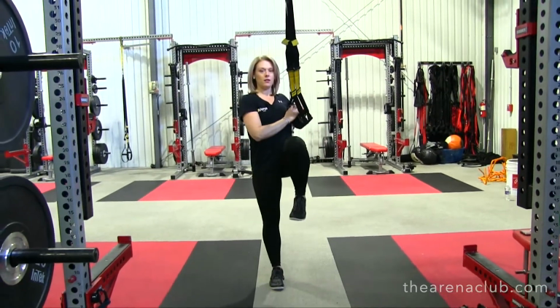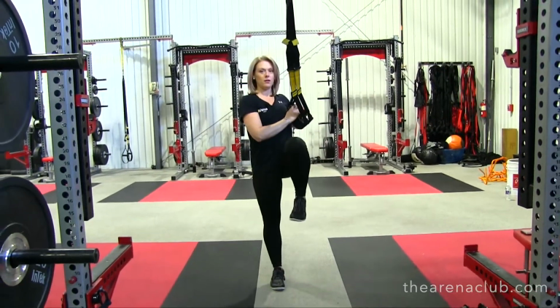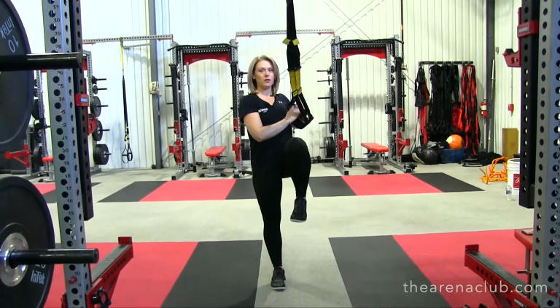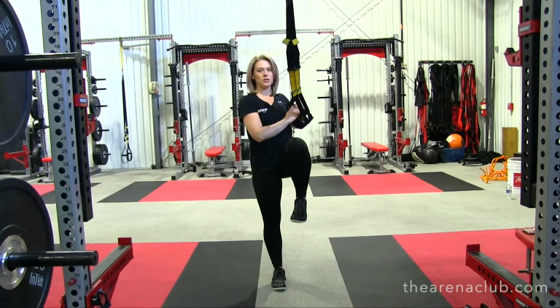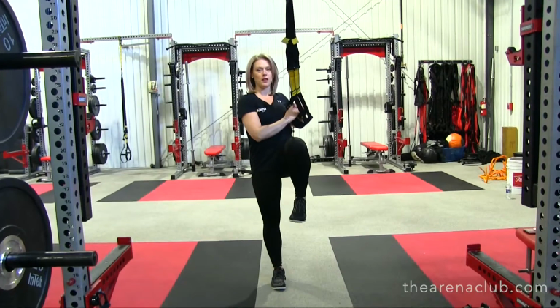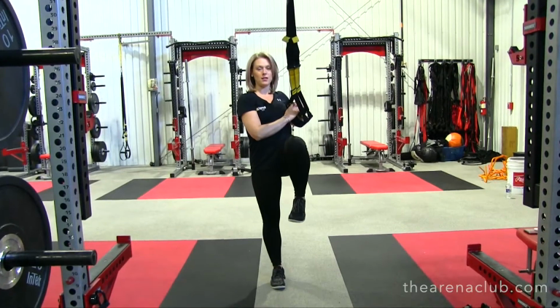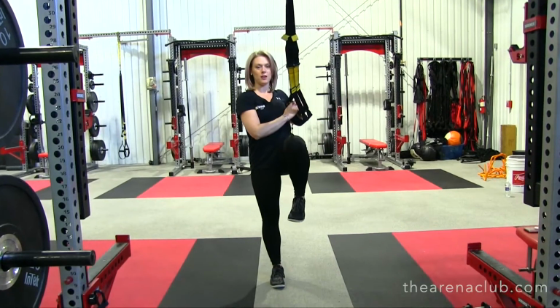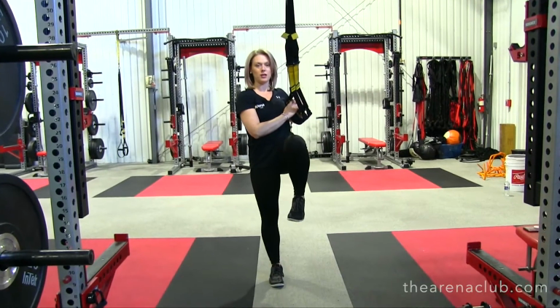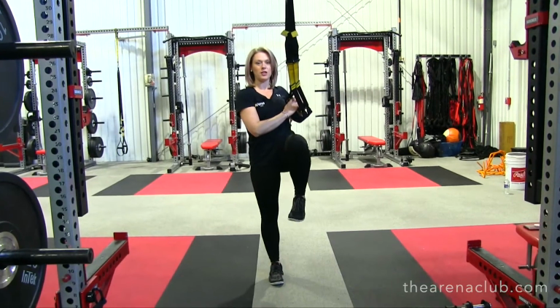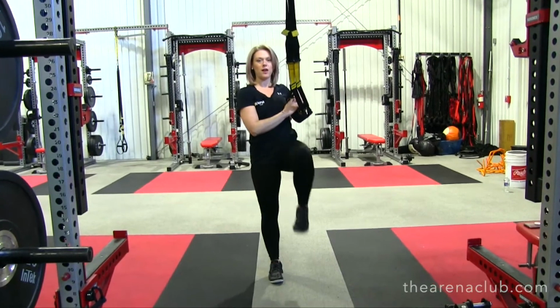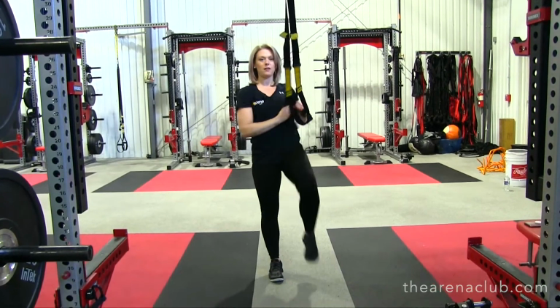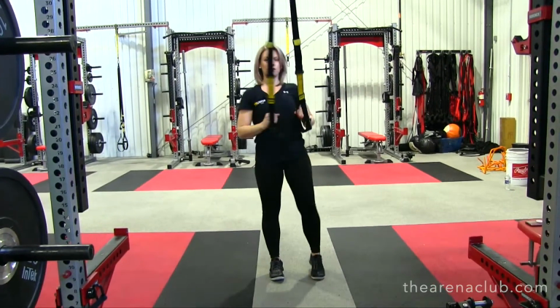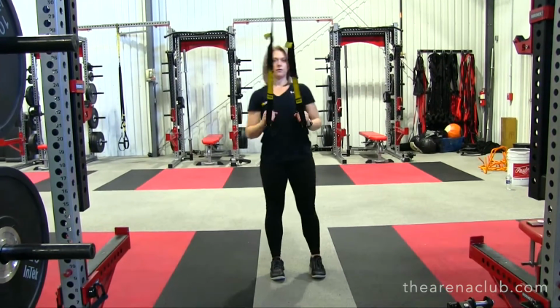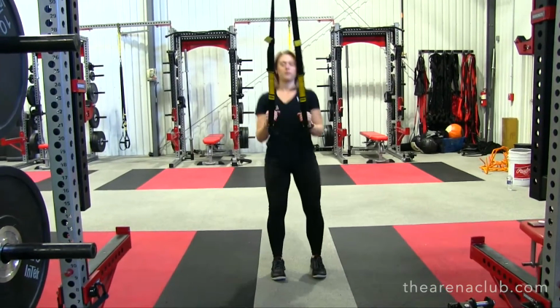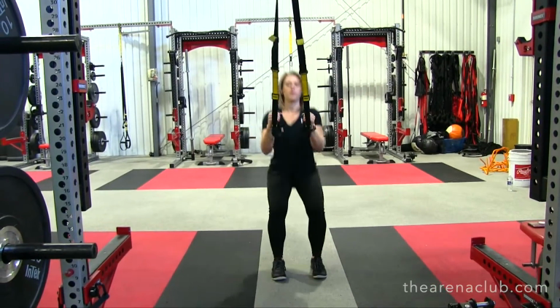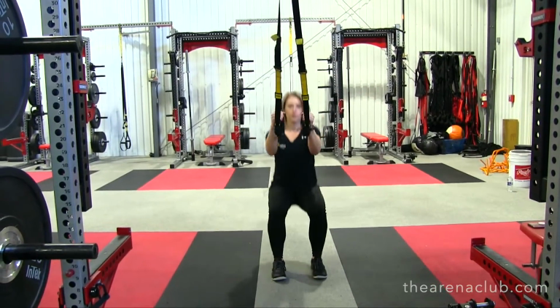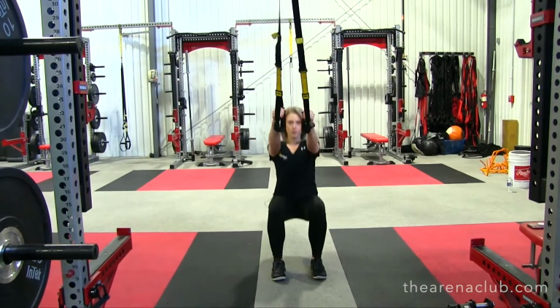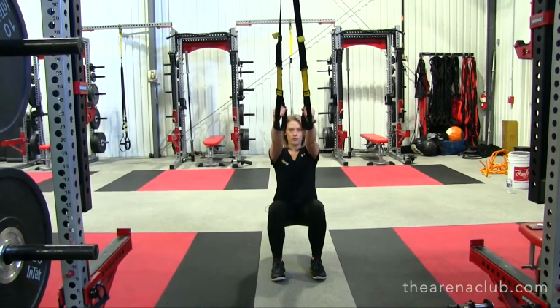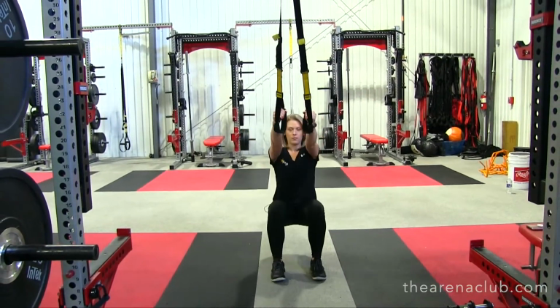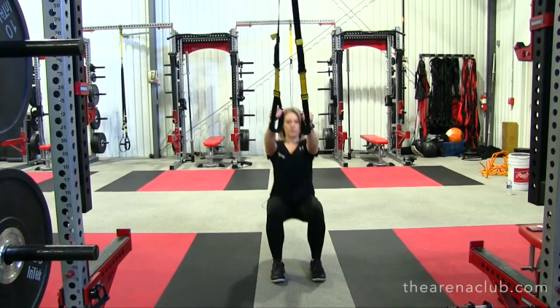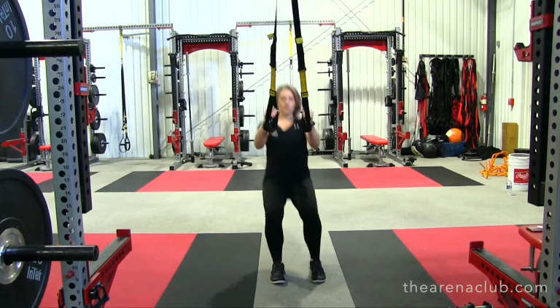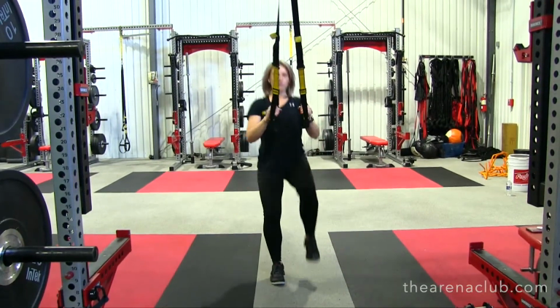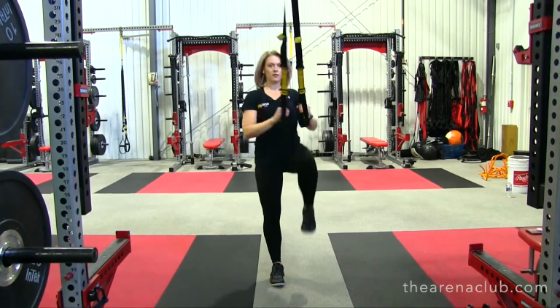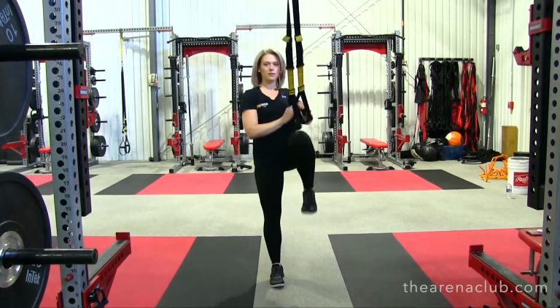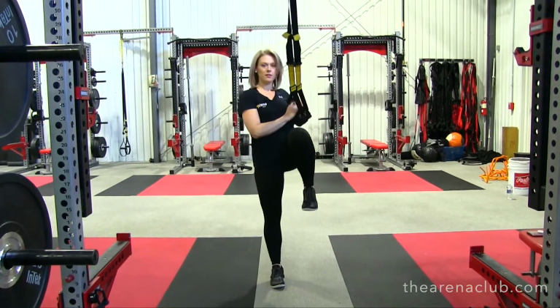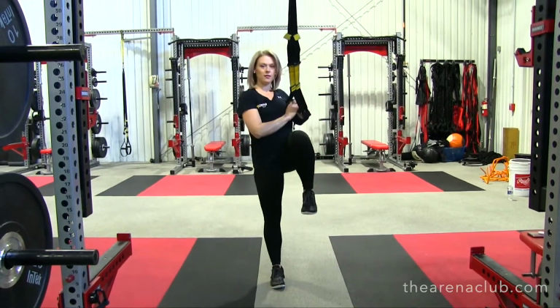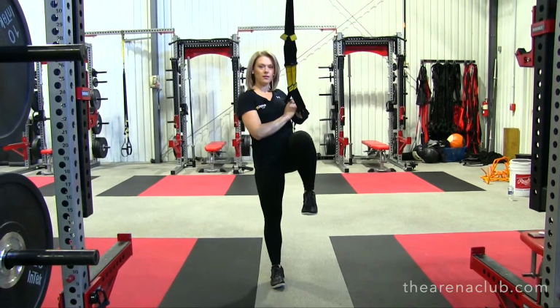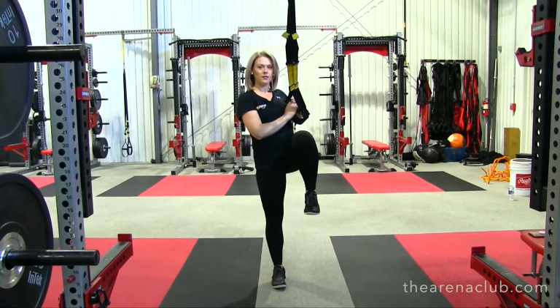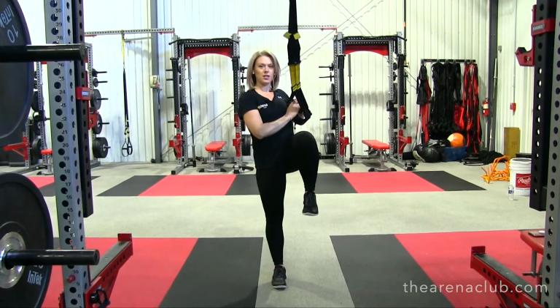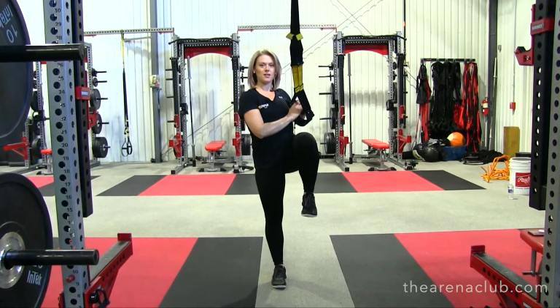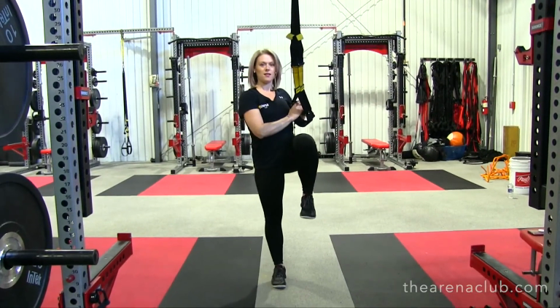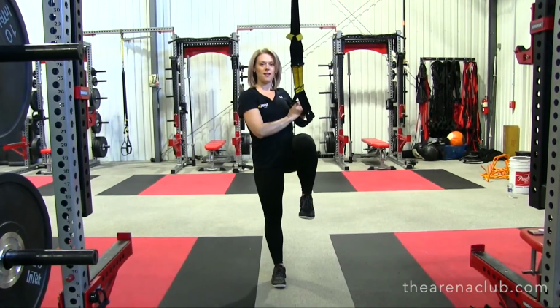You can do eight to ten on each side, just like that.